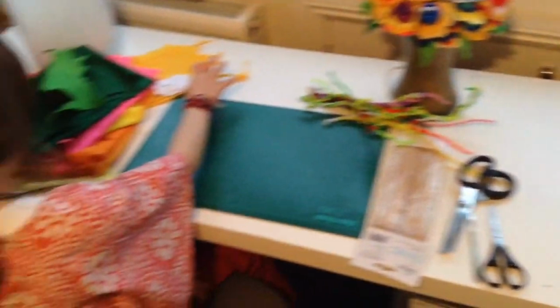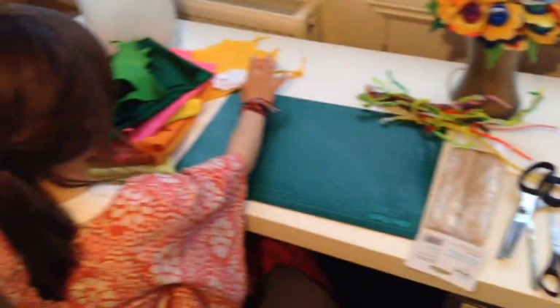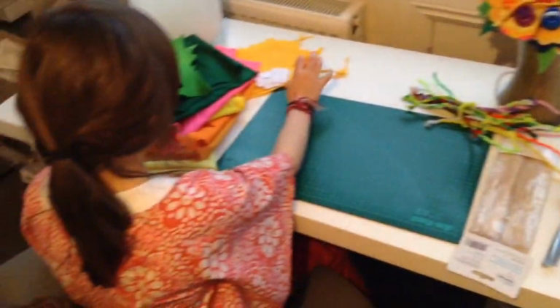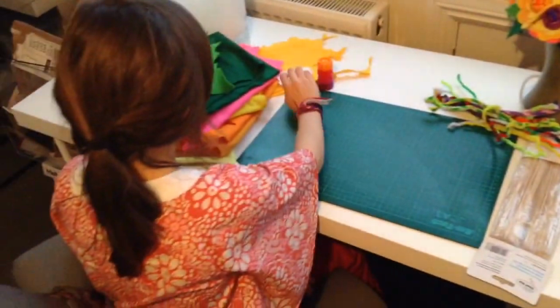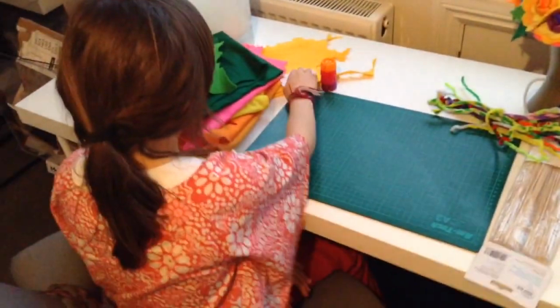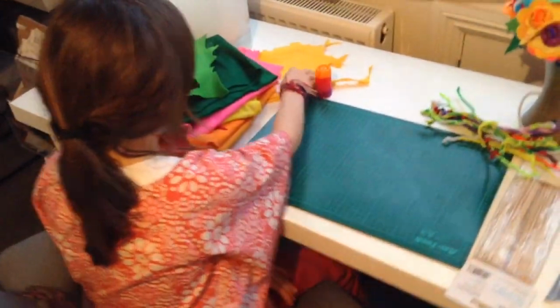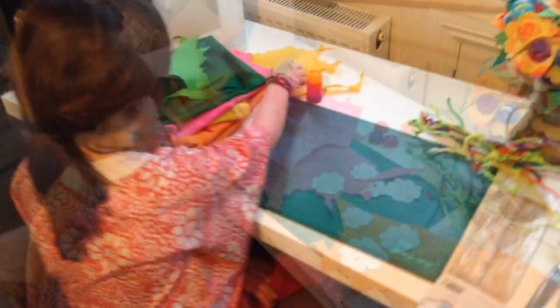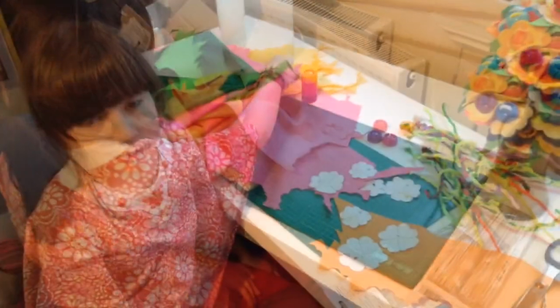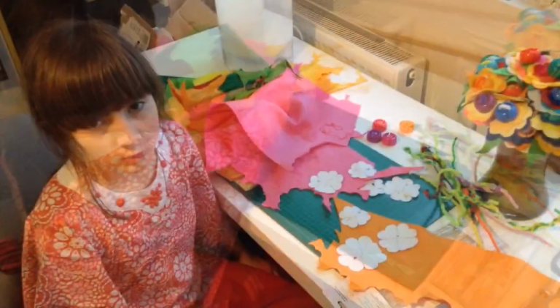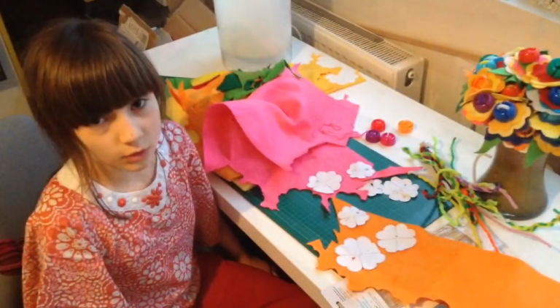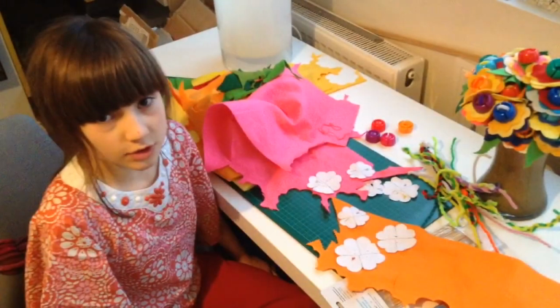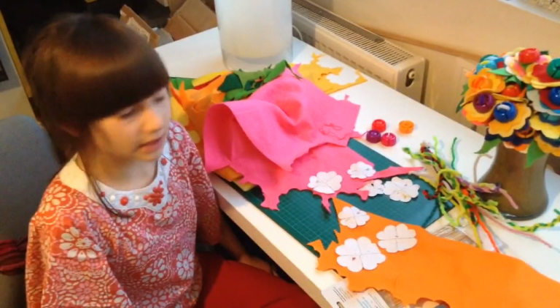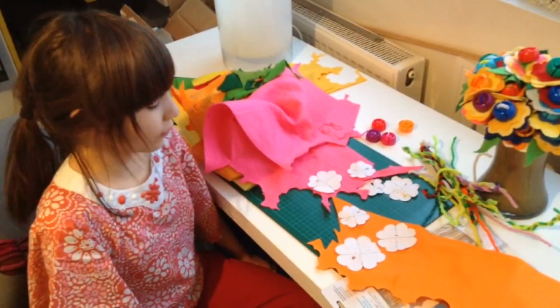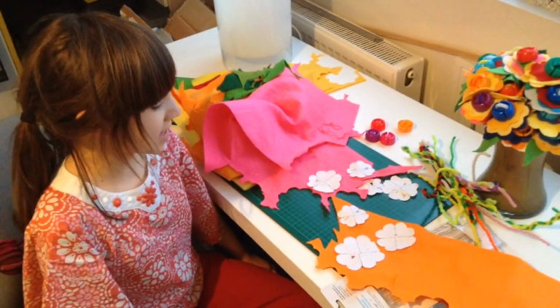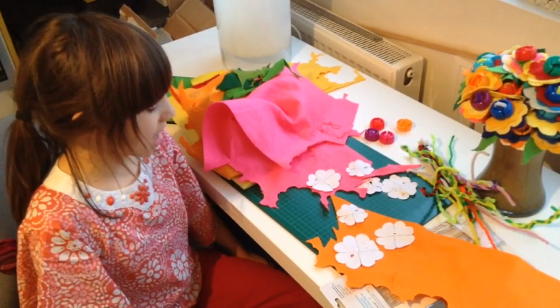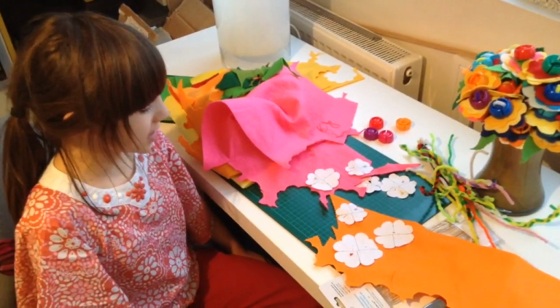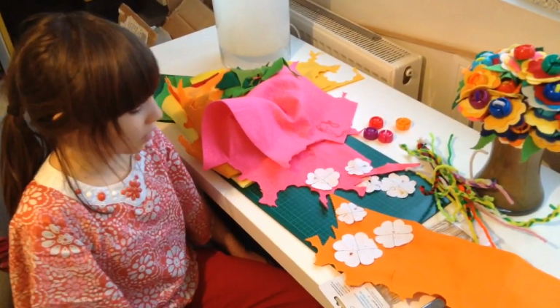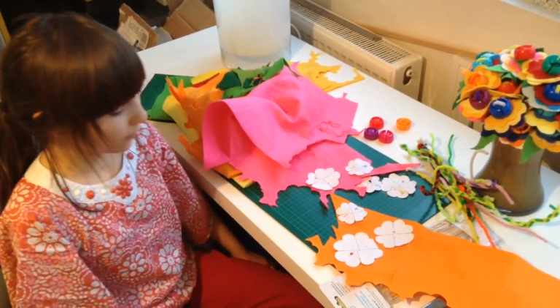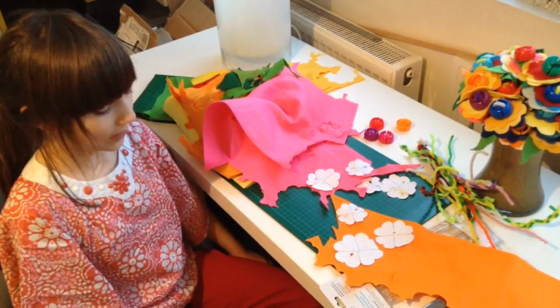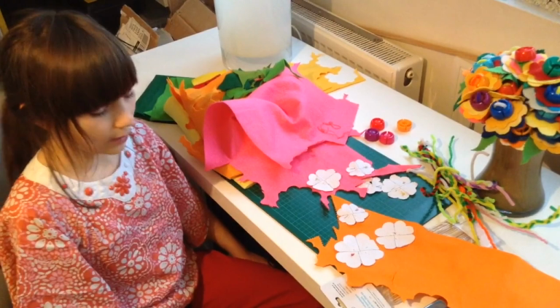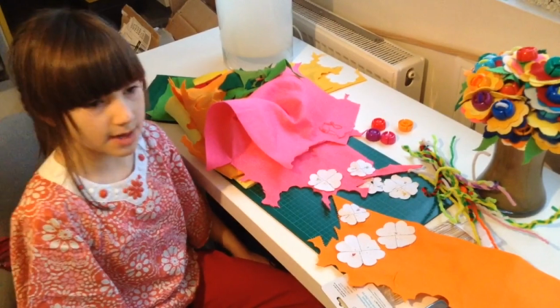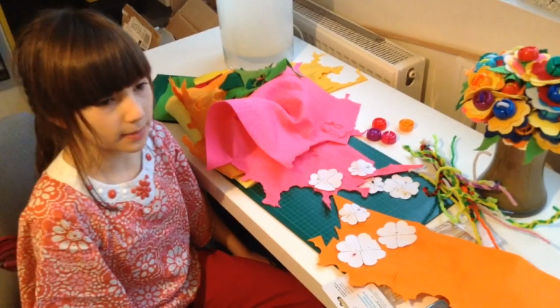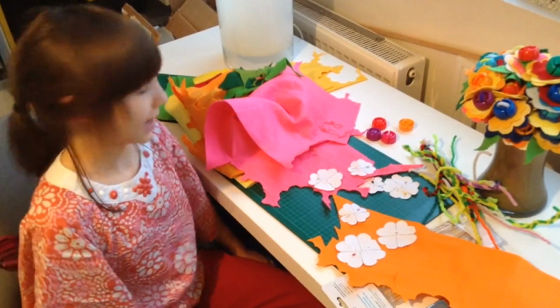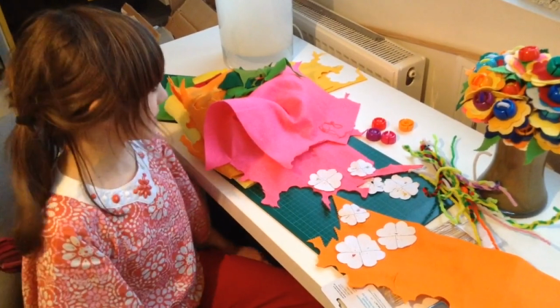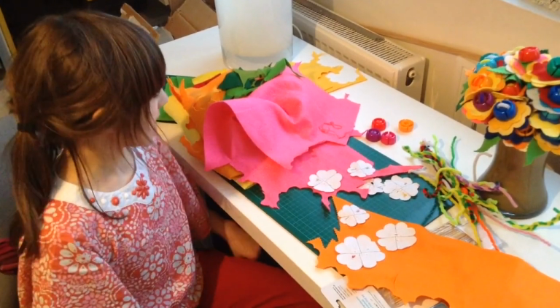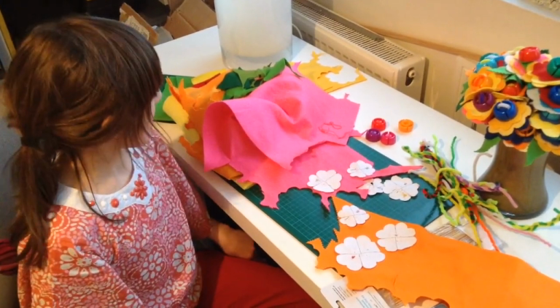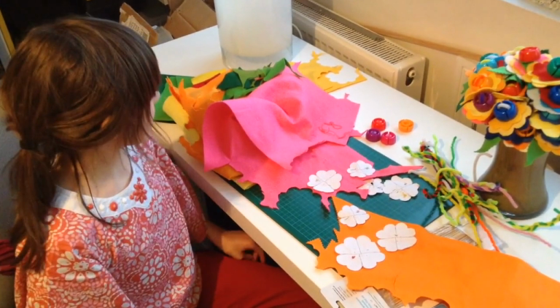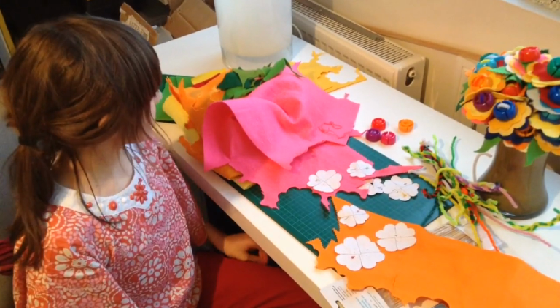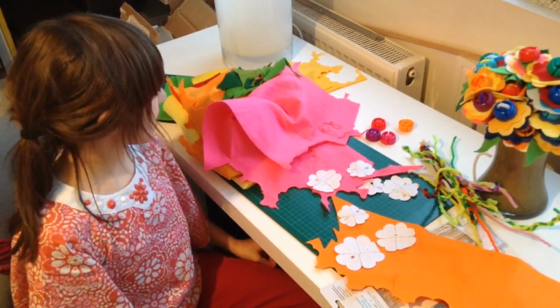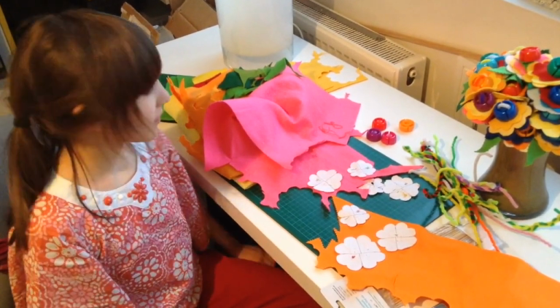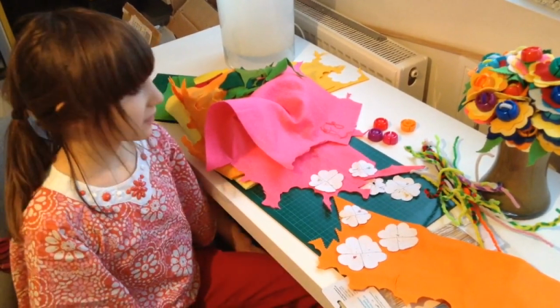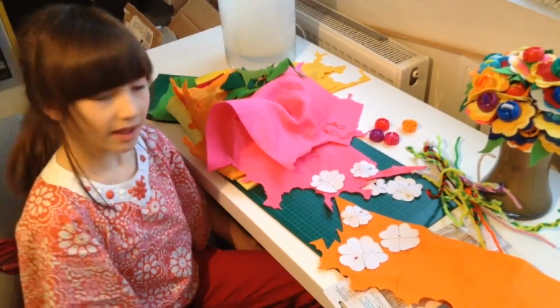Some pipe cleaners, some doodle caps. You will also need three sizes of flower templates and some colourful felt.